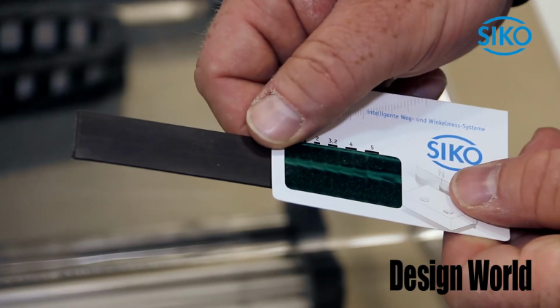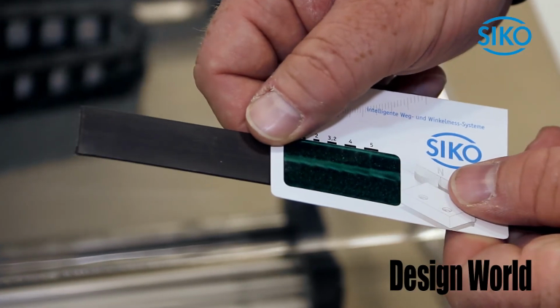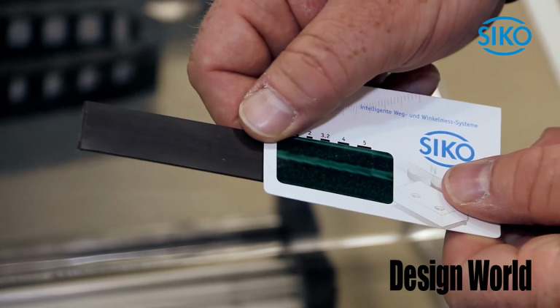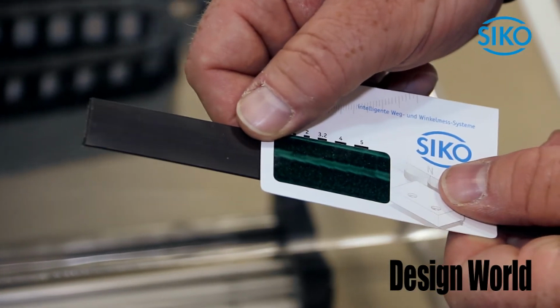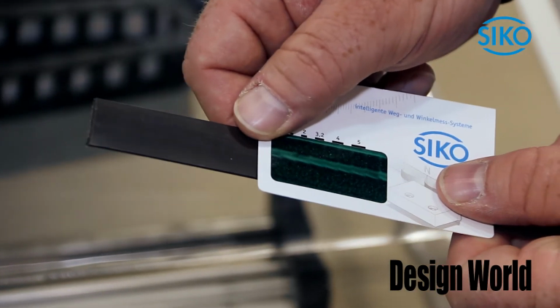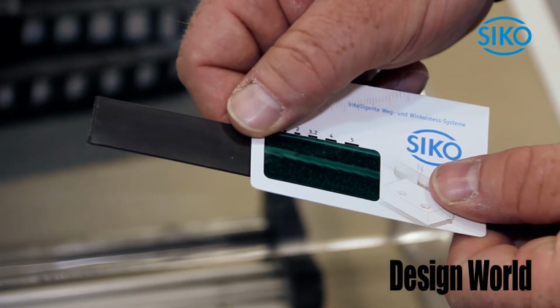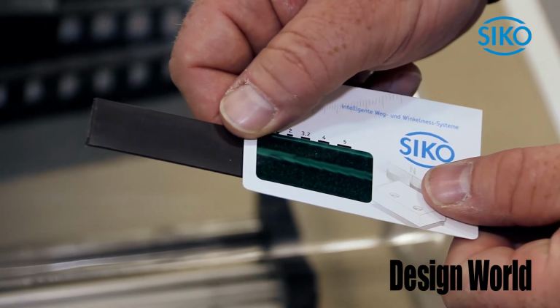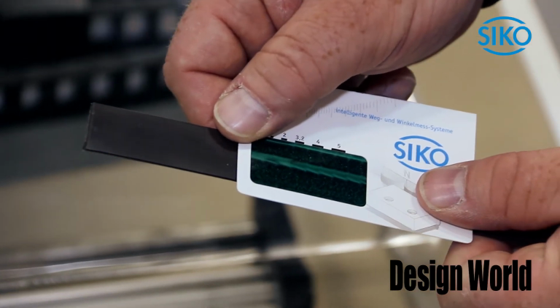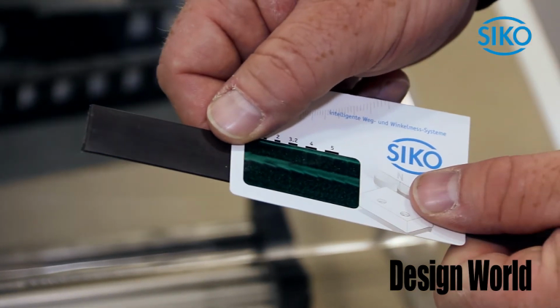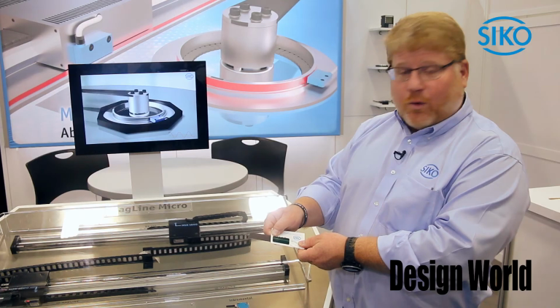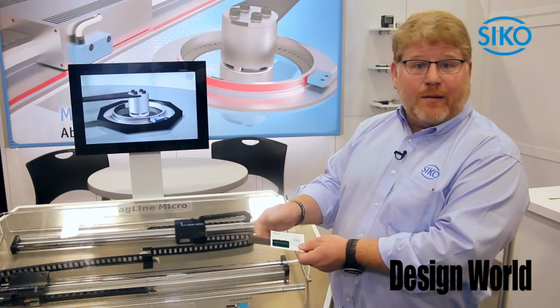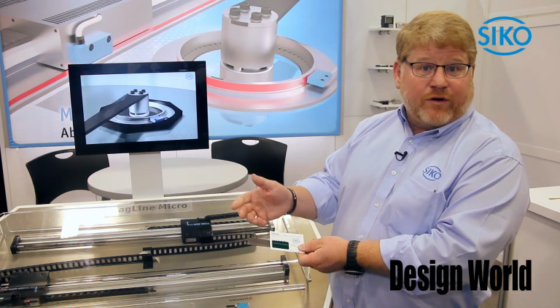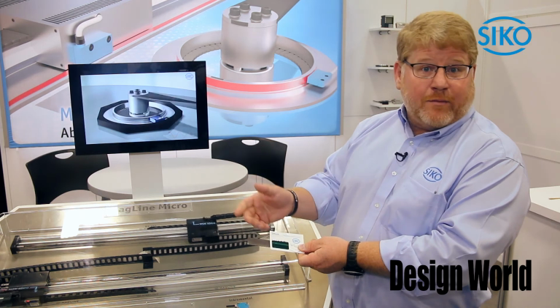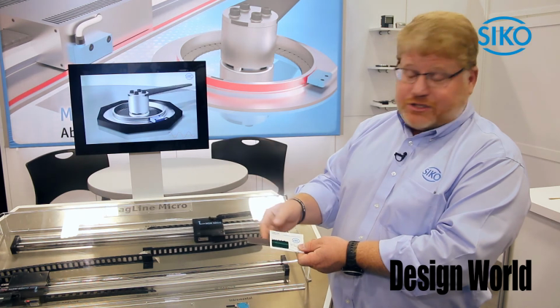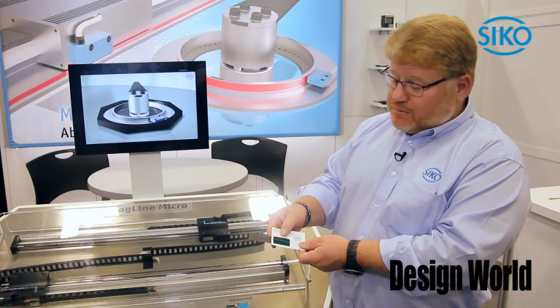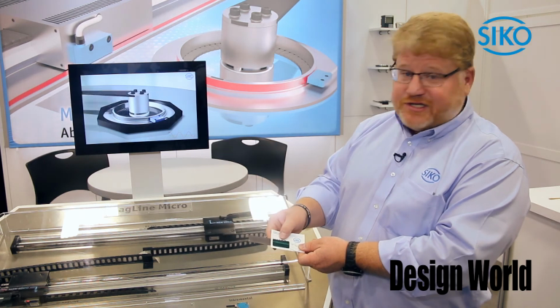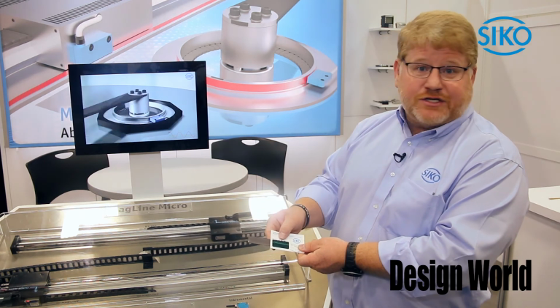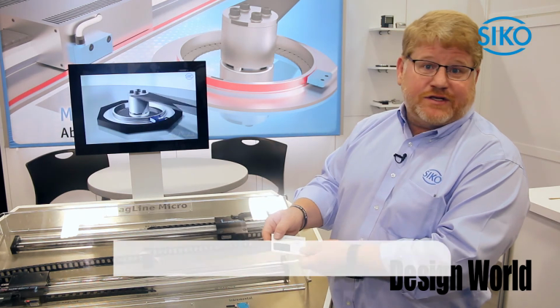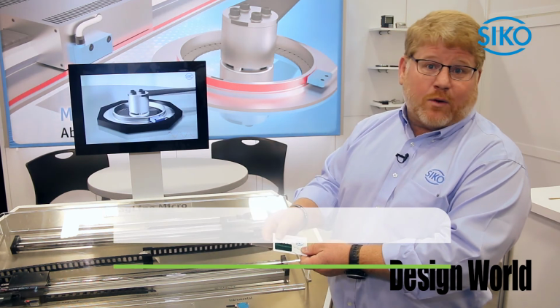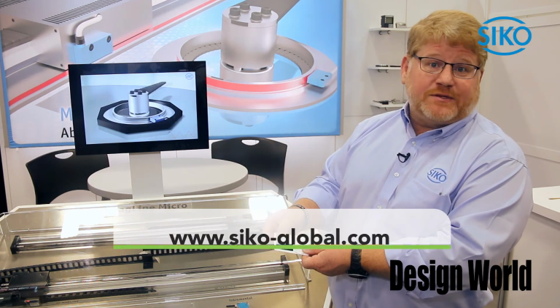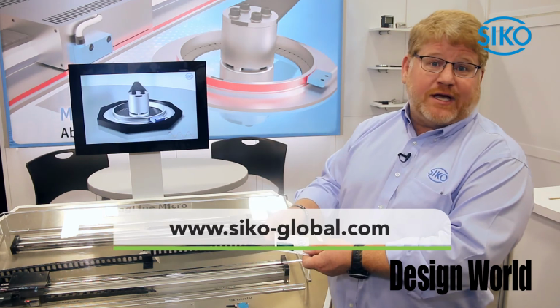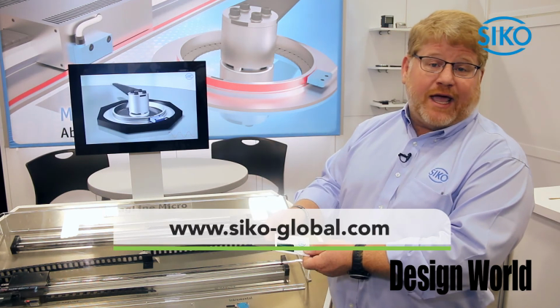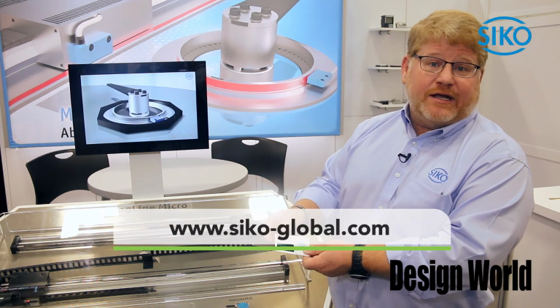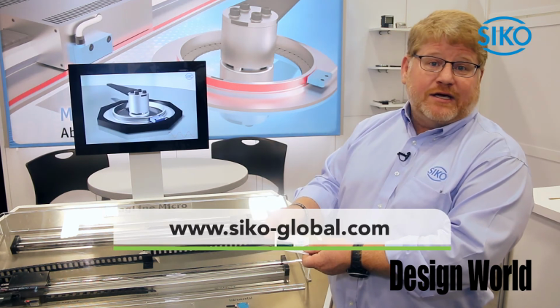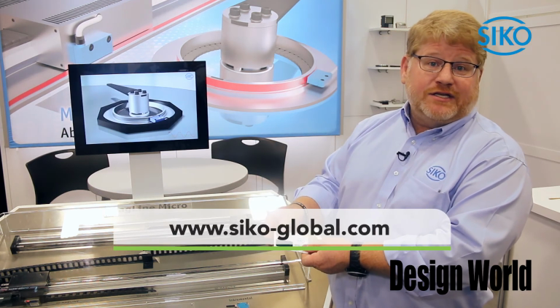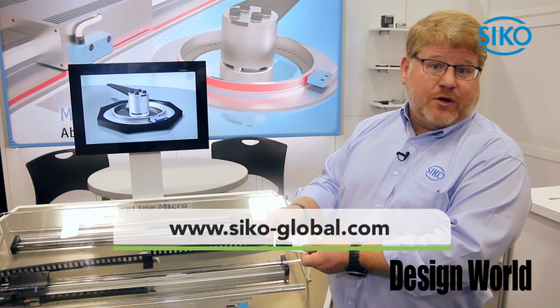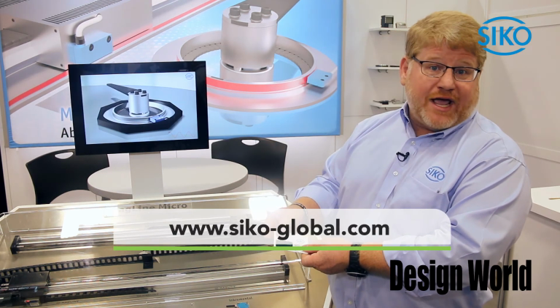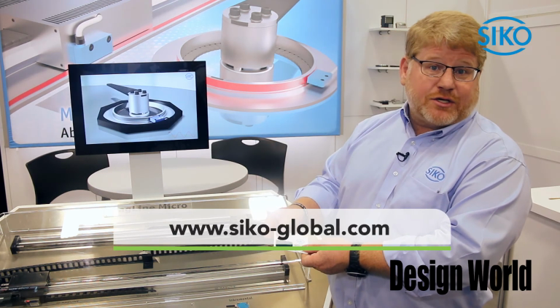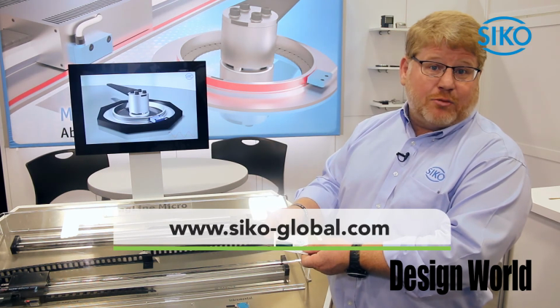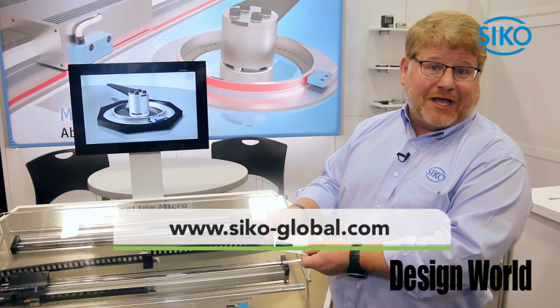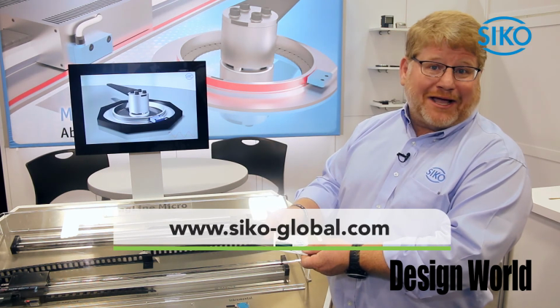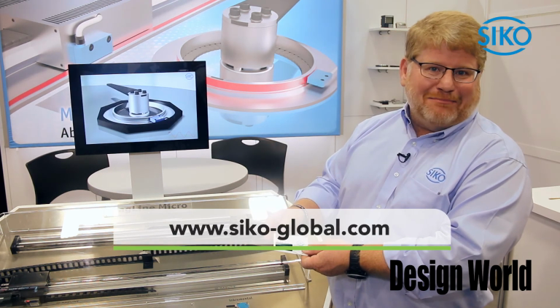Thanks very much for visiting with us today. If you want any more information, please just visit our website at seco-global.com.